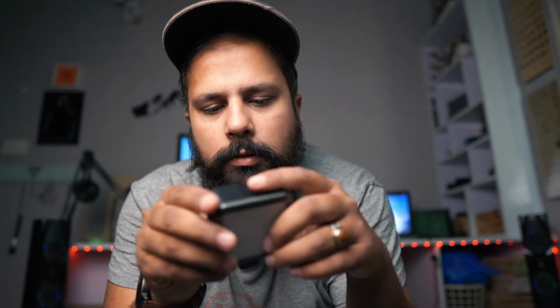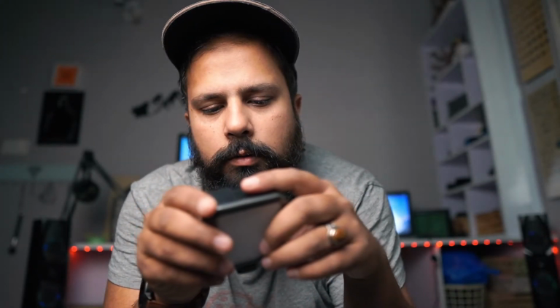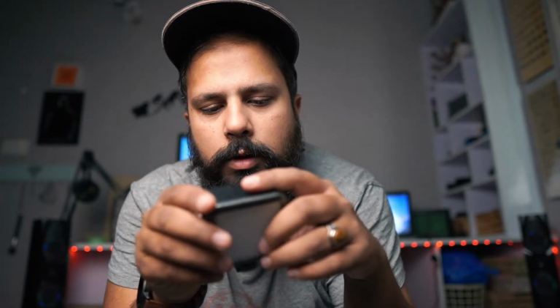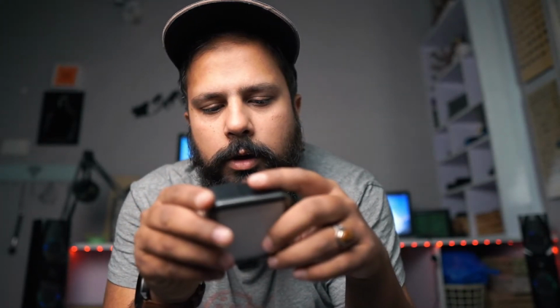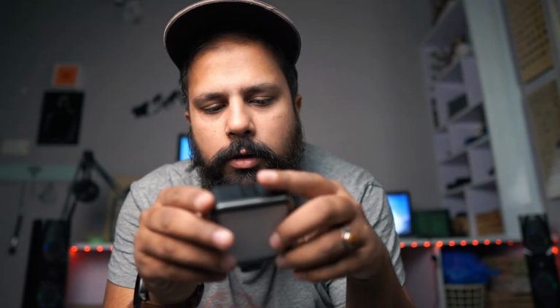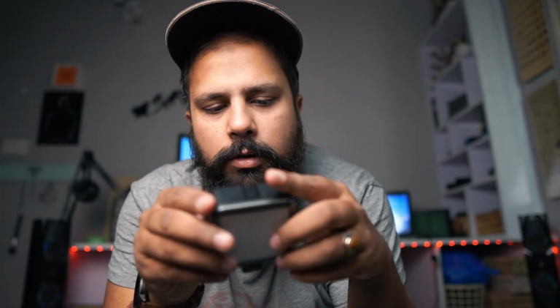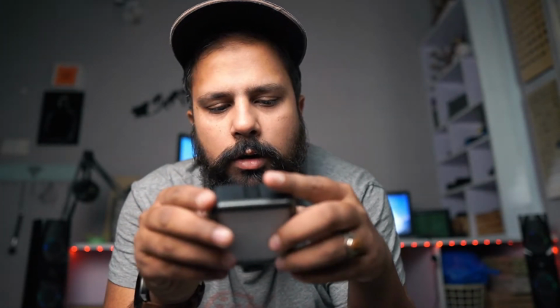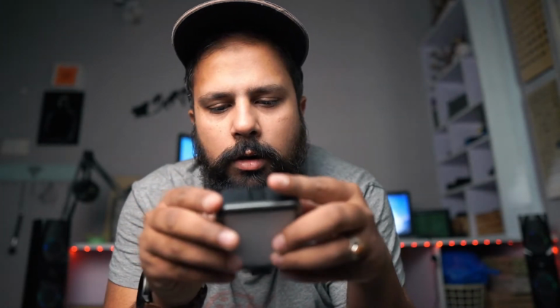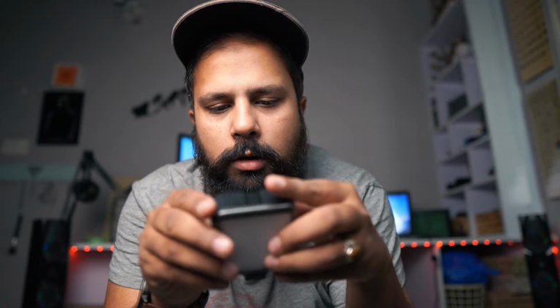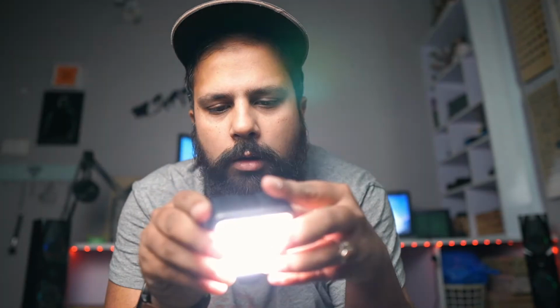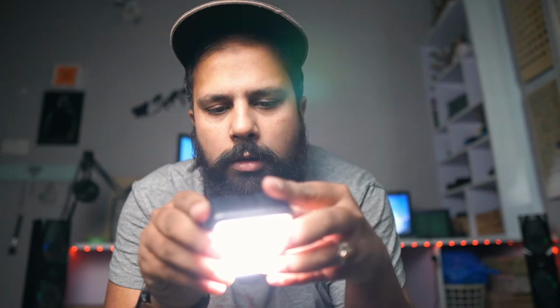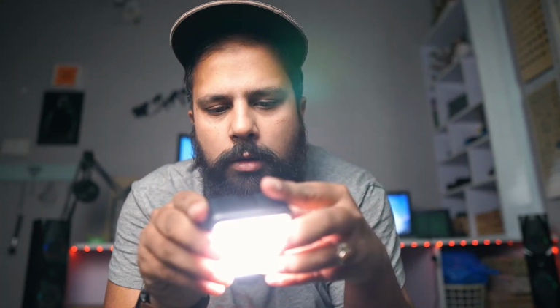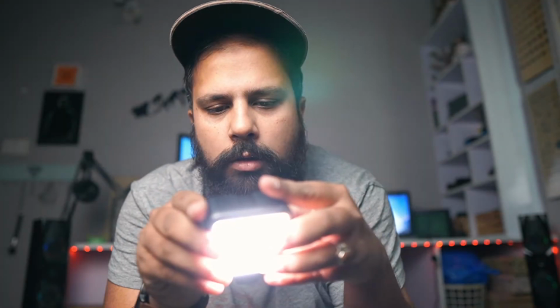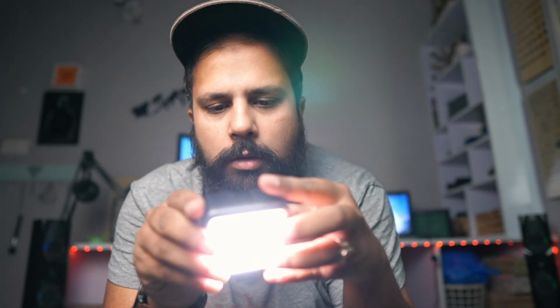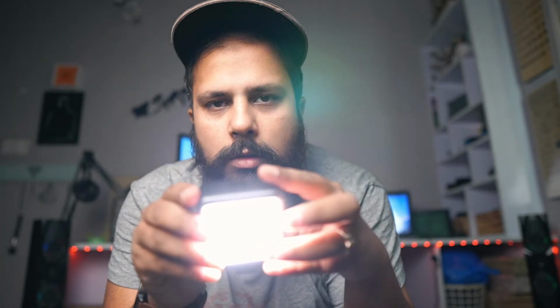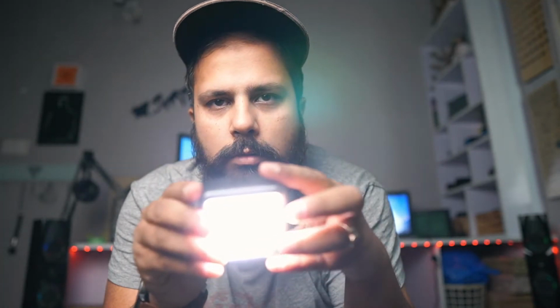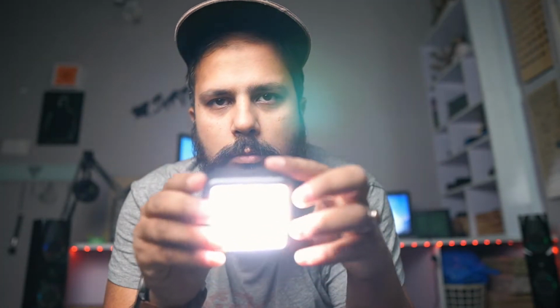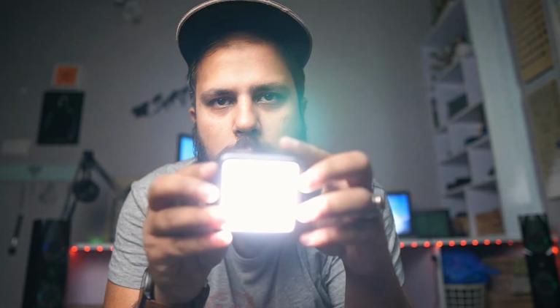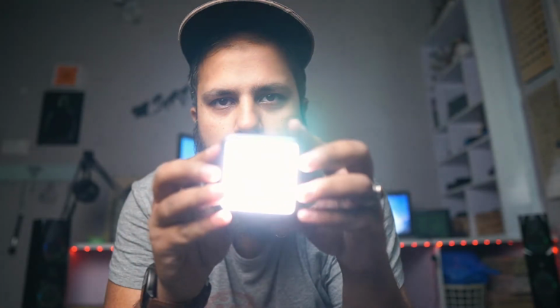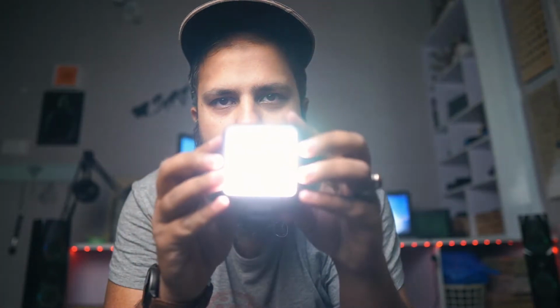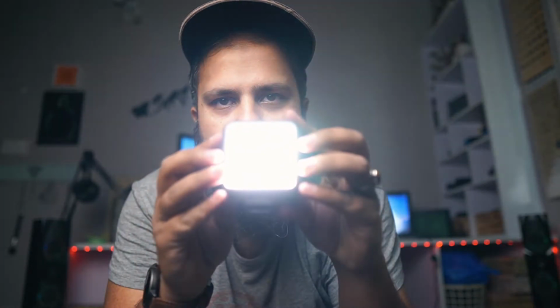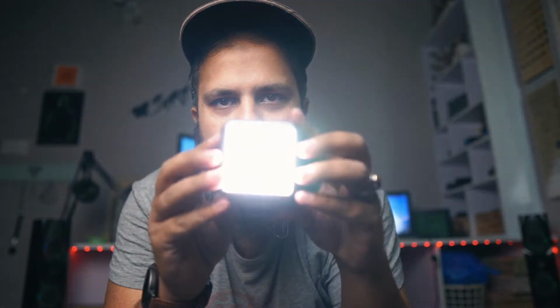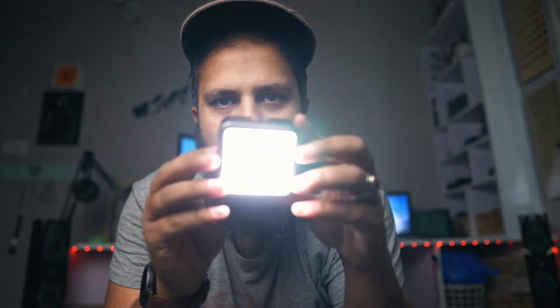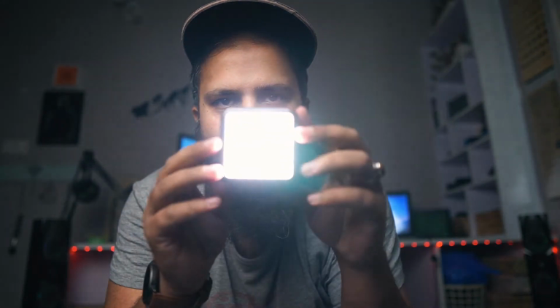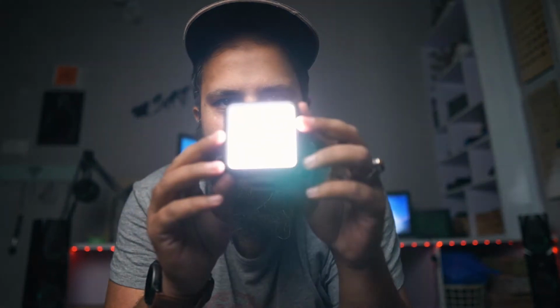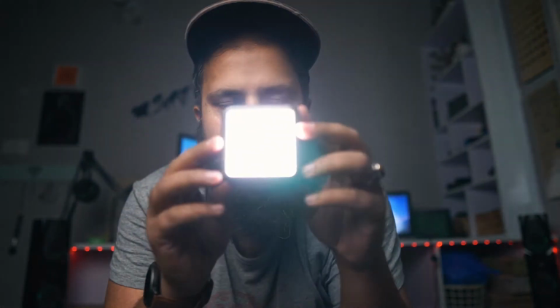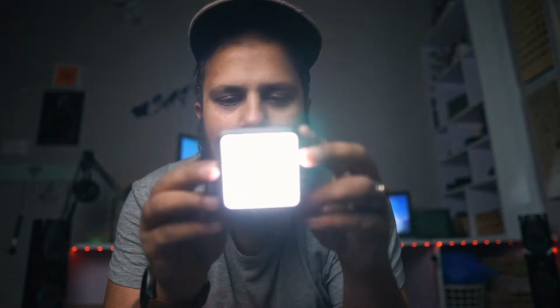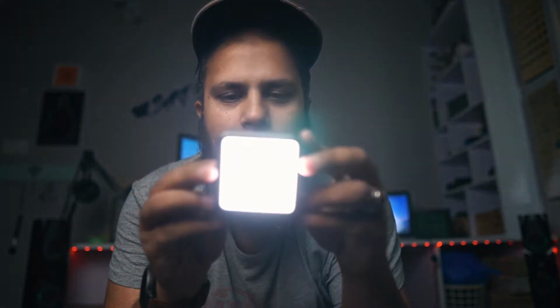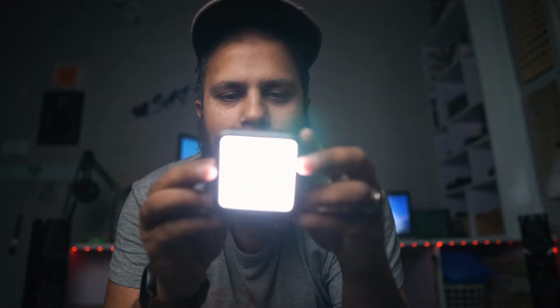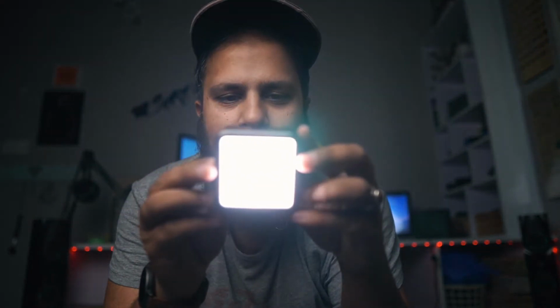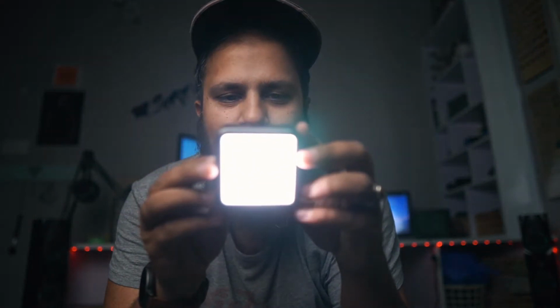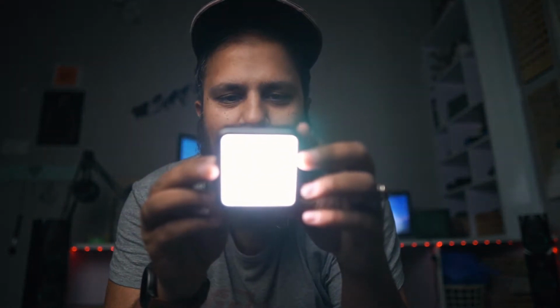Let's turn it on. The light is on and the output looks good.